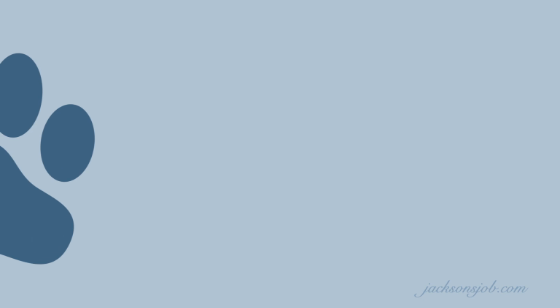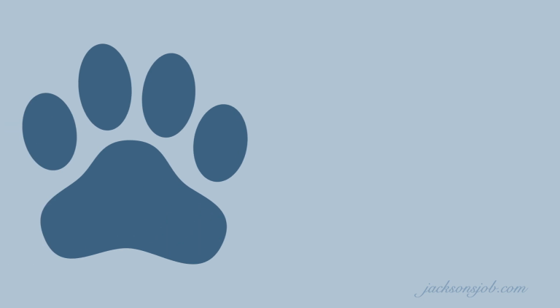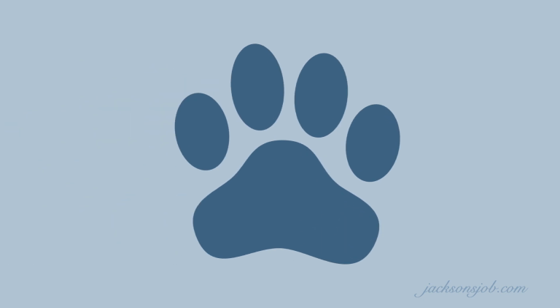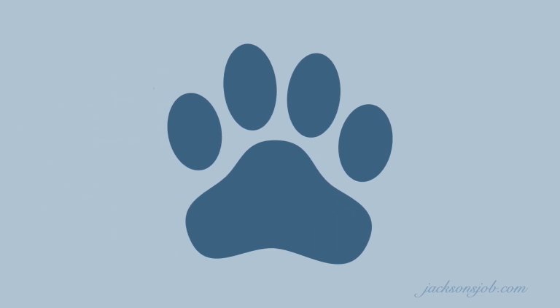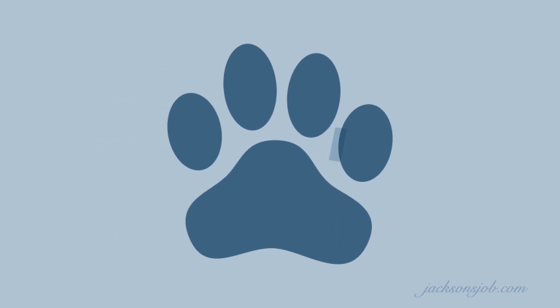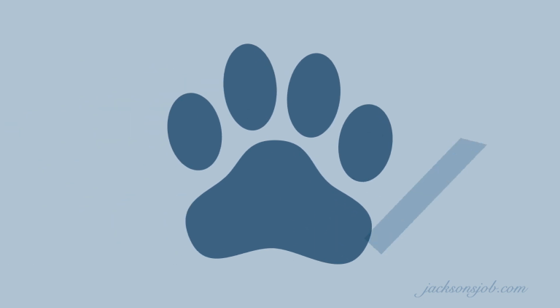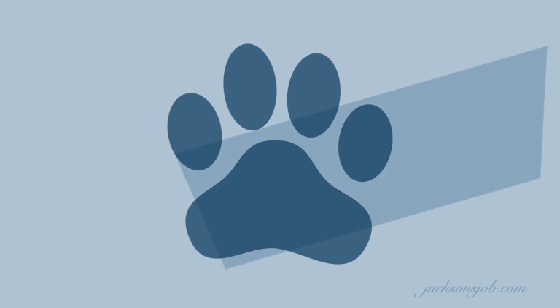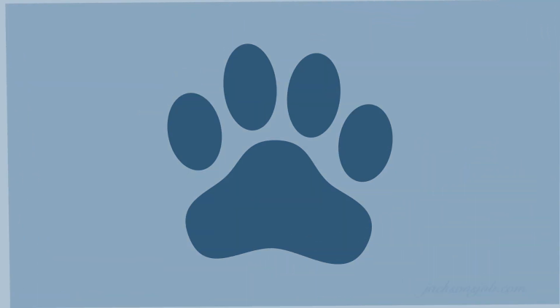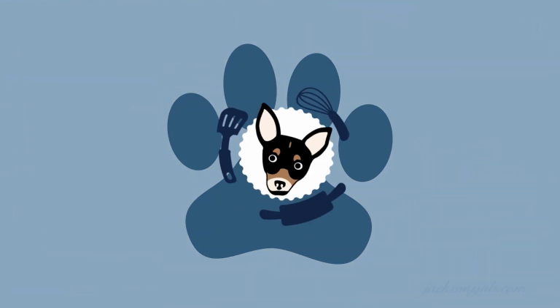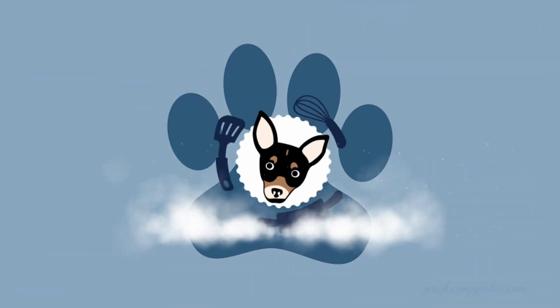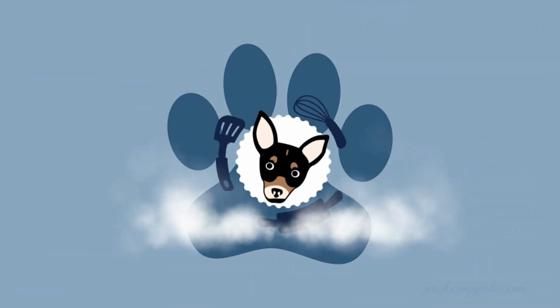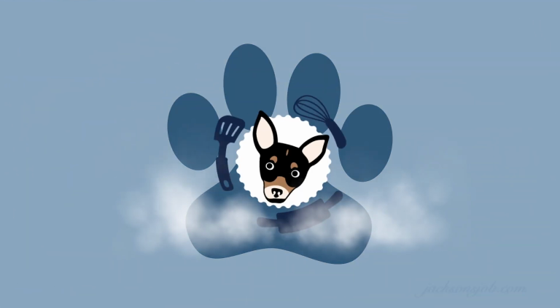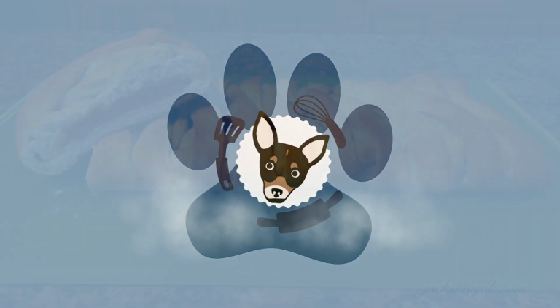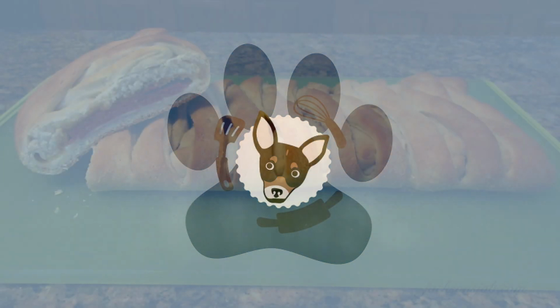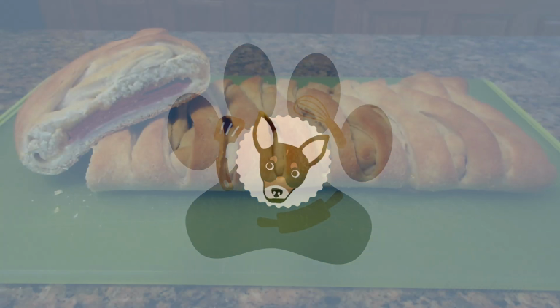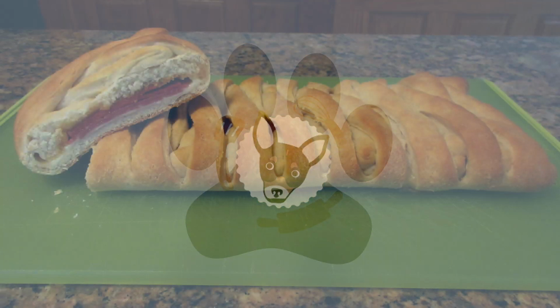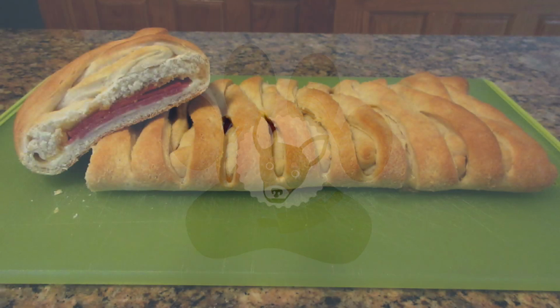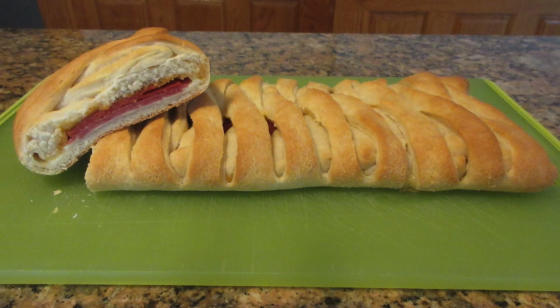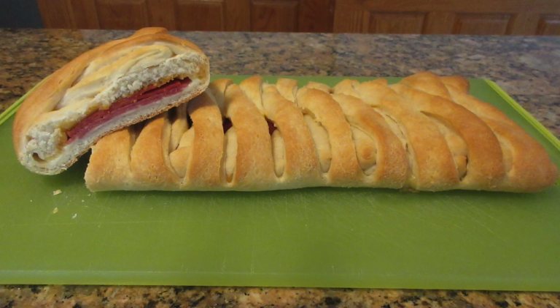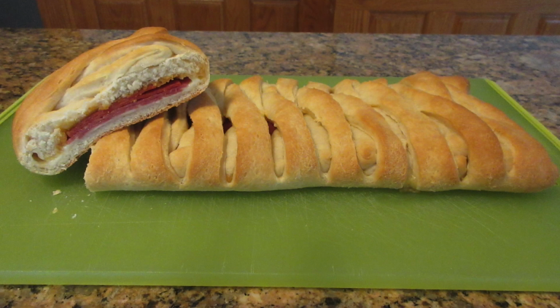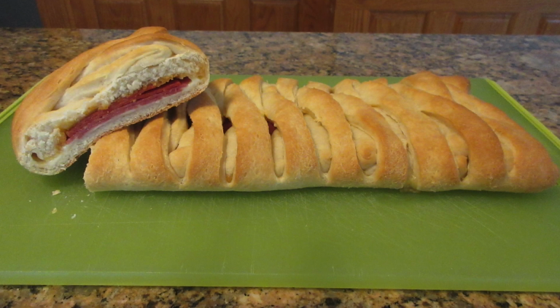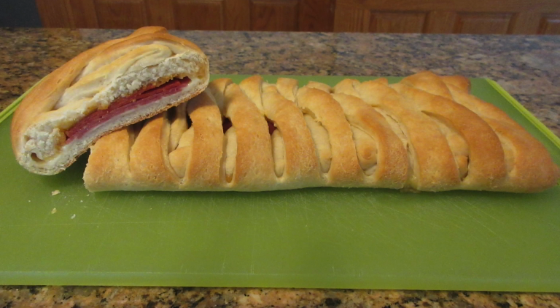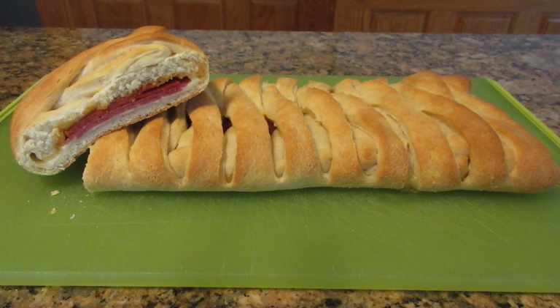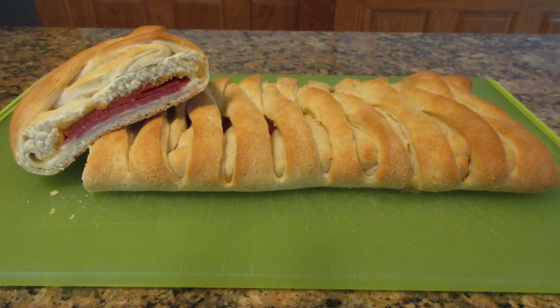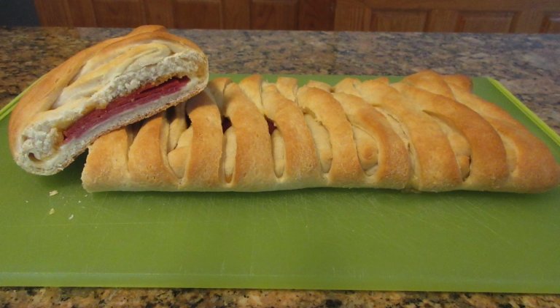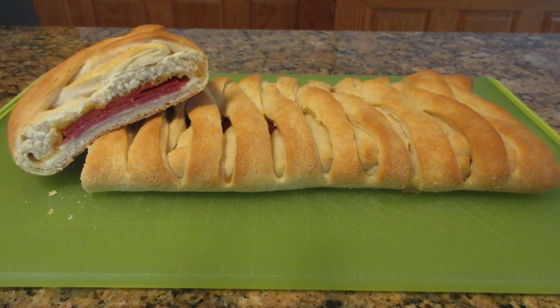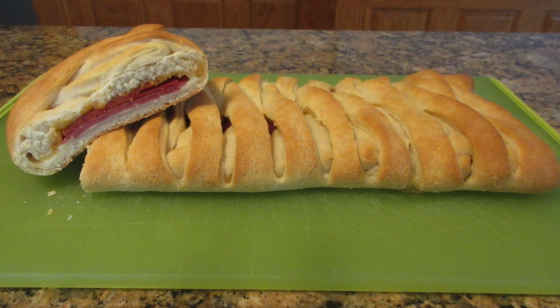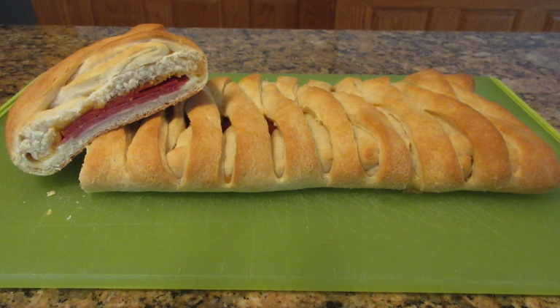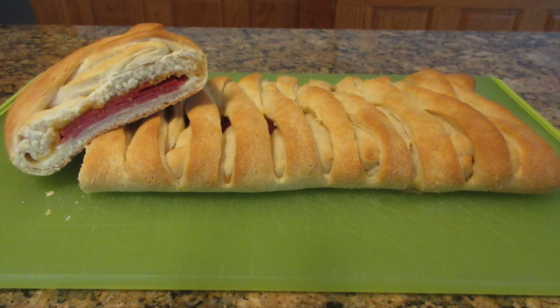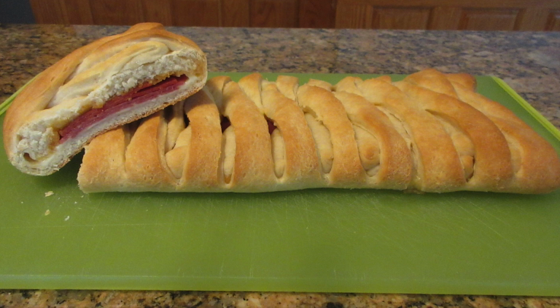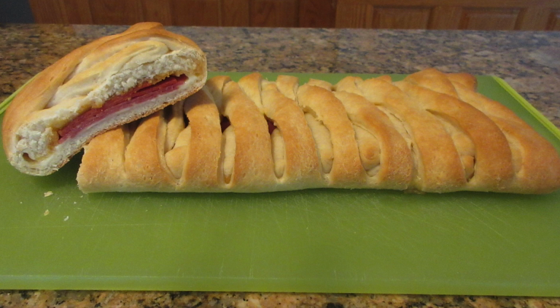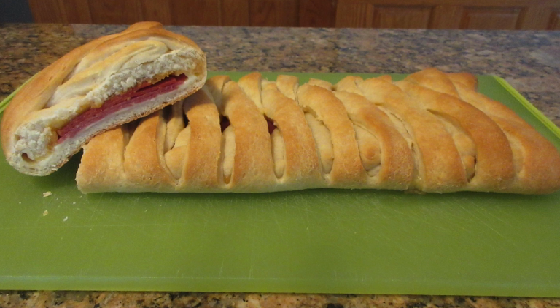Hello and welcome. Today we are going to make a stuffed braided bread using our easy dough recipe and you're going to love it.